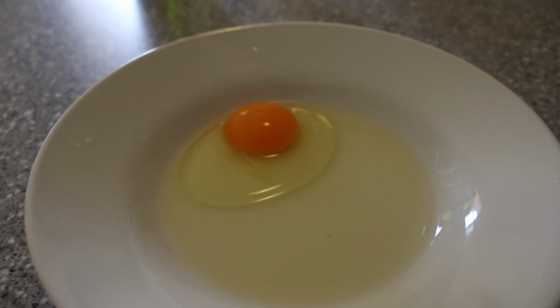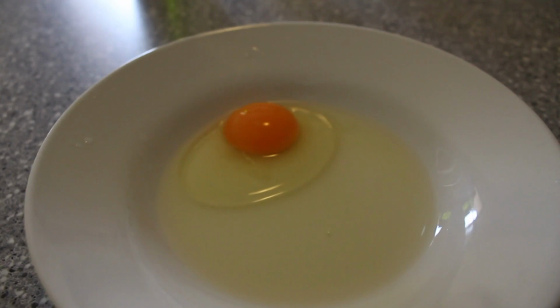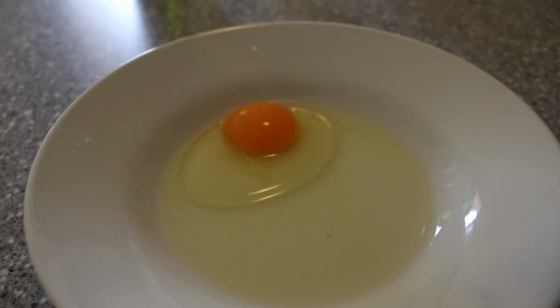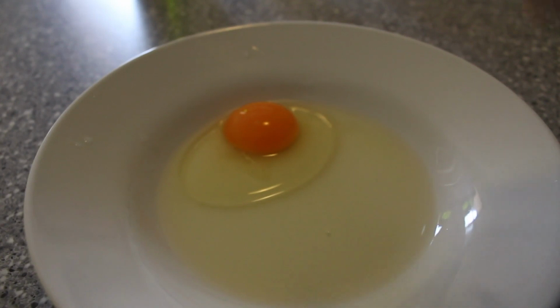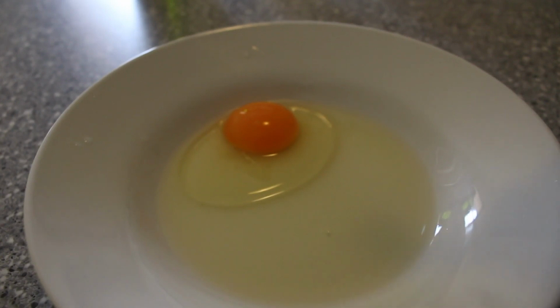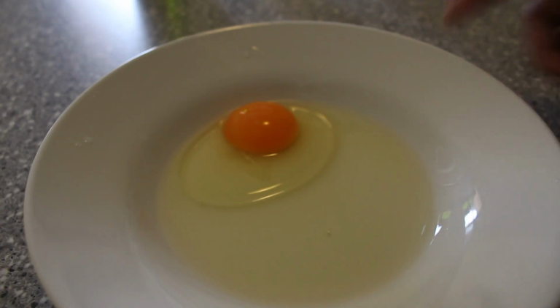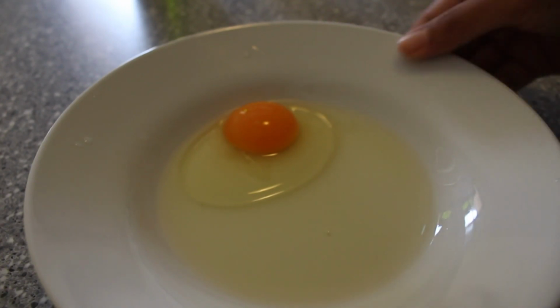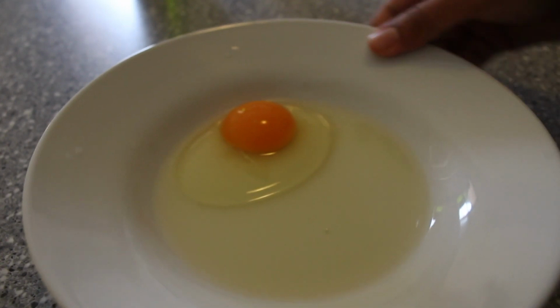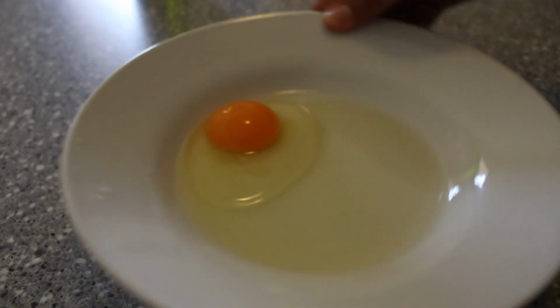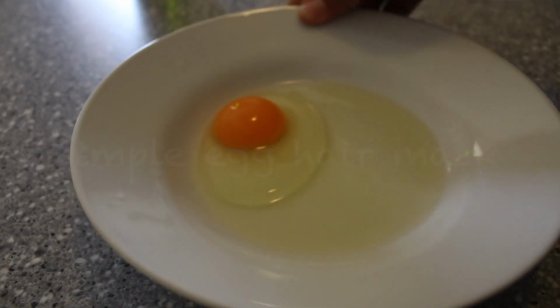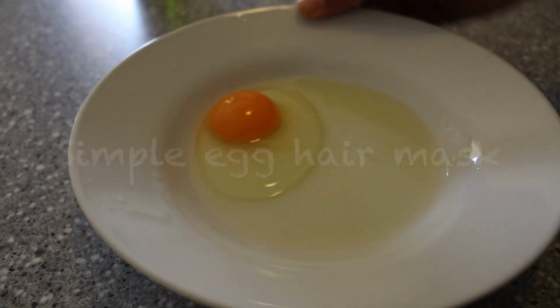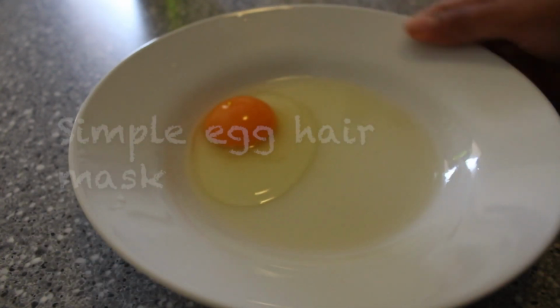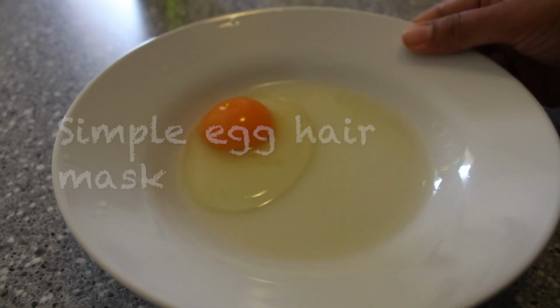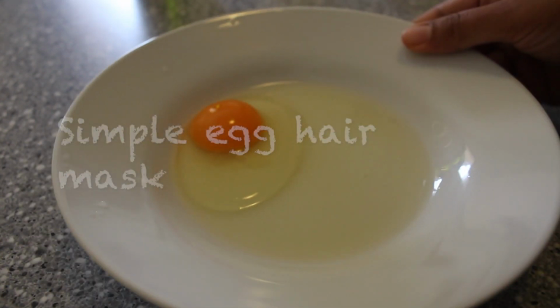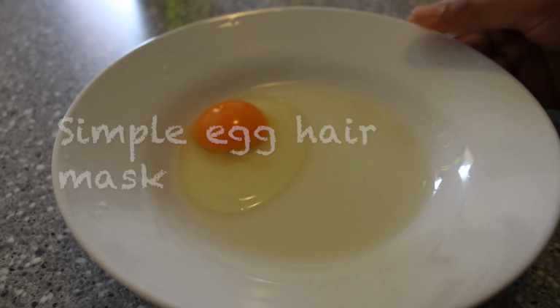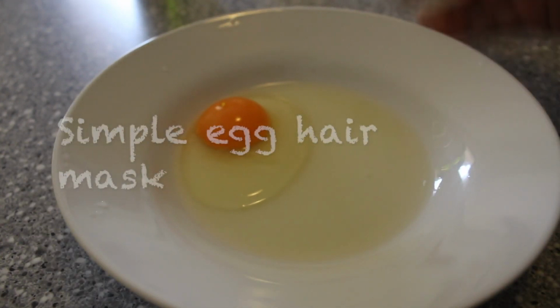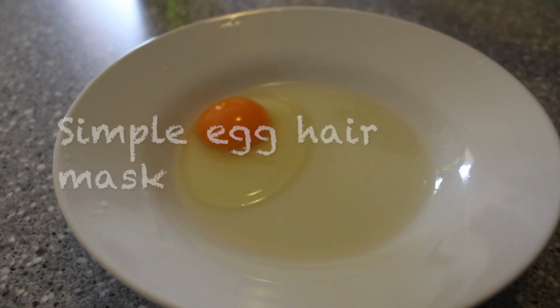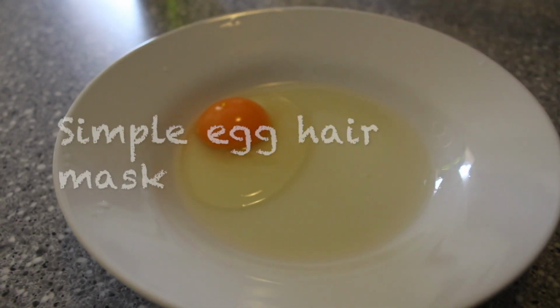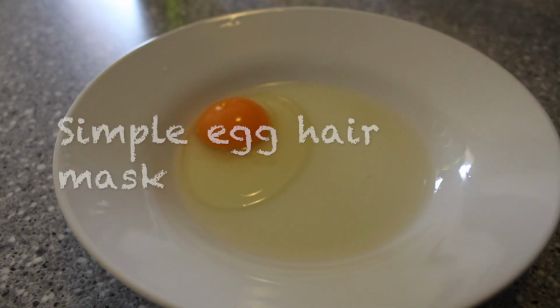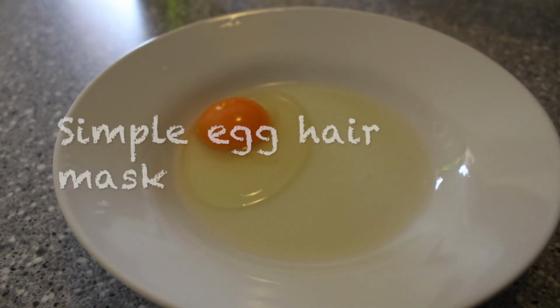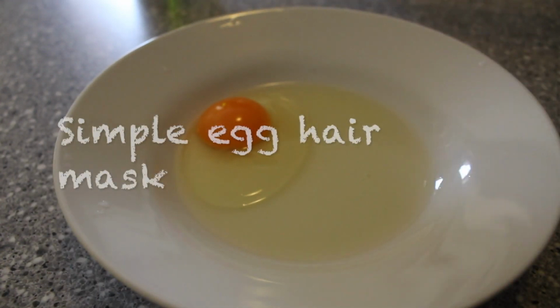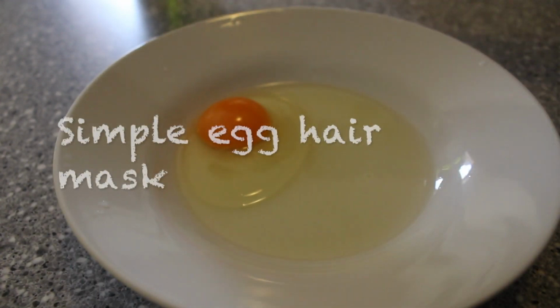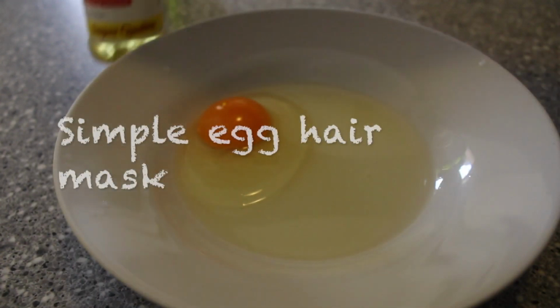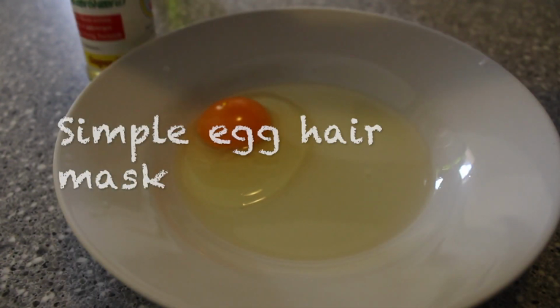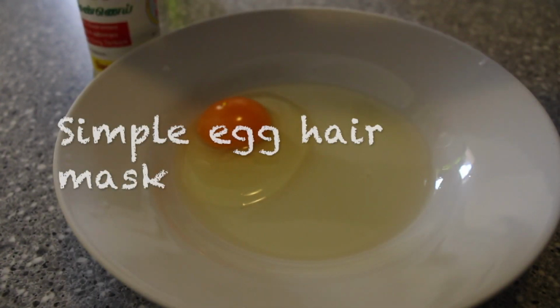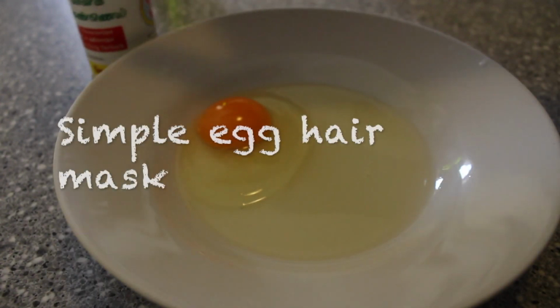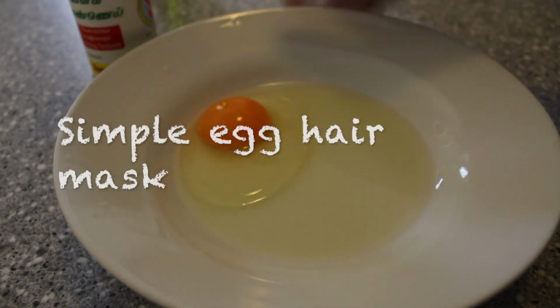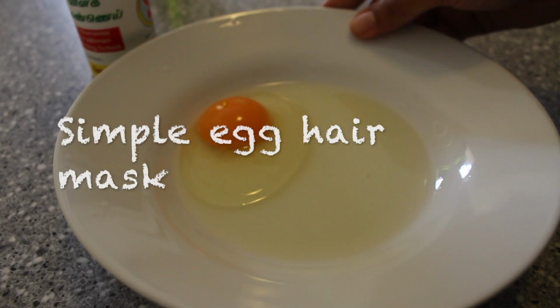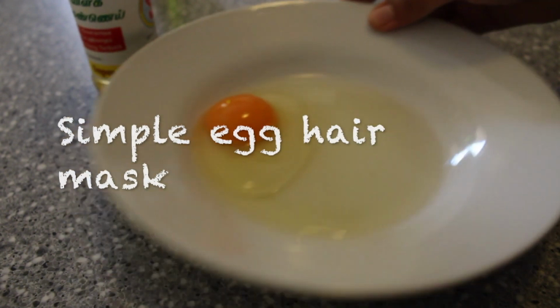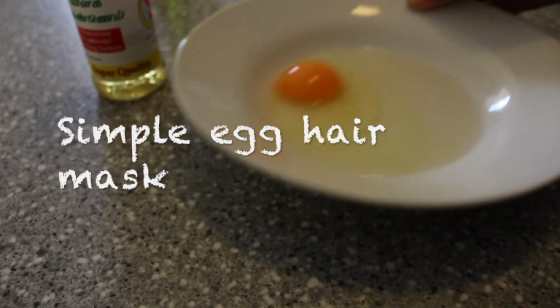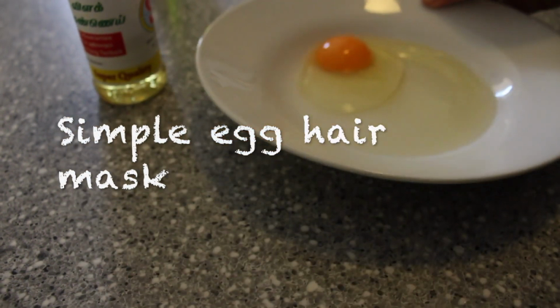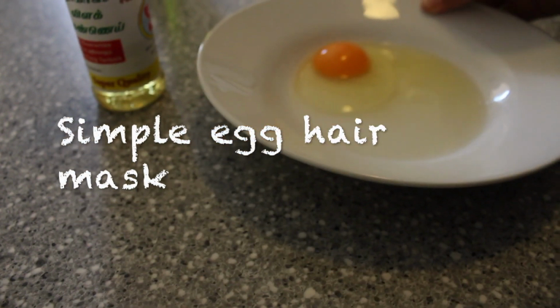Hi friends, welcome back to my channel. My name is Gidhu. In this video, I am working on an easy hair mask.